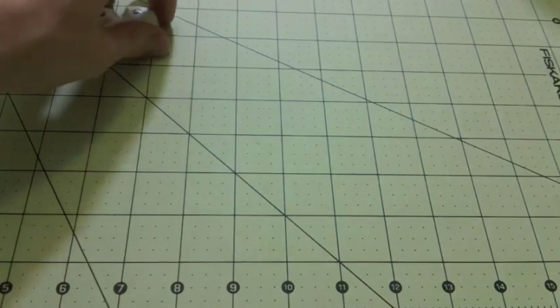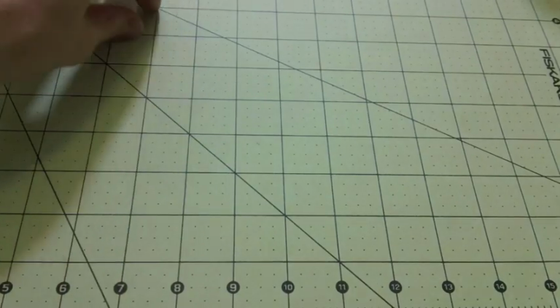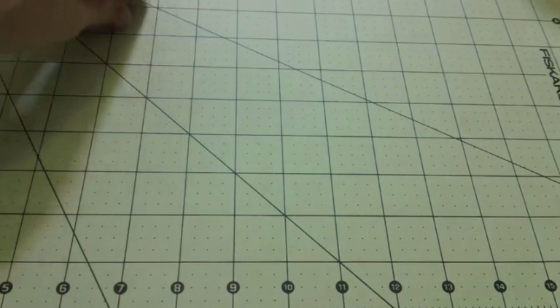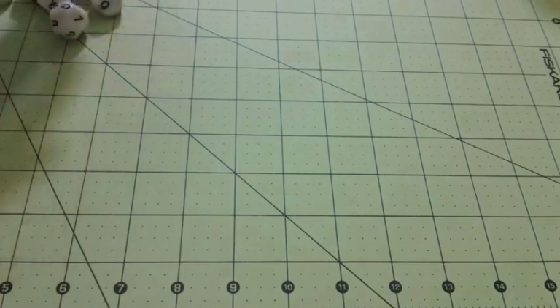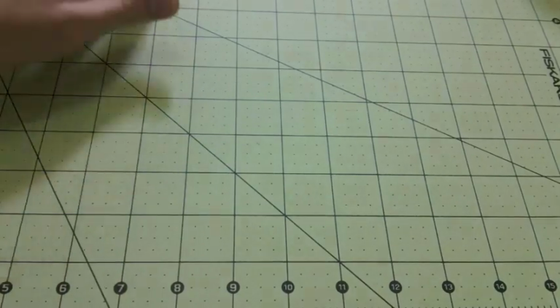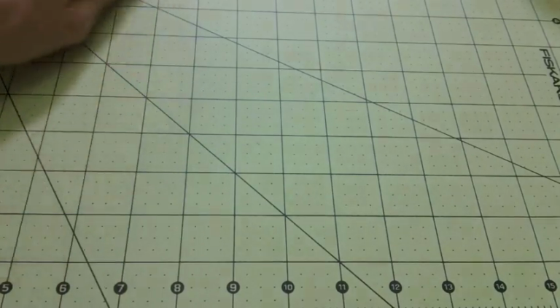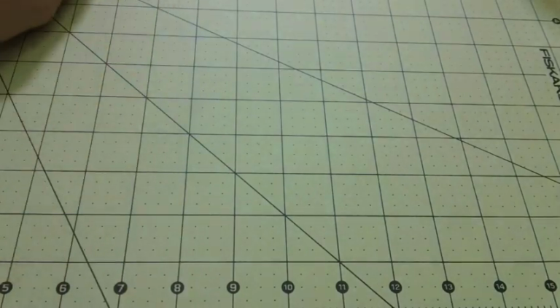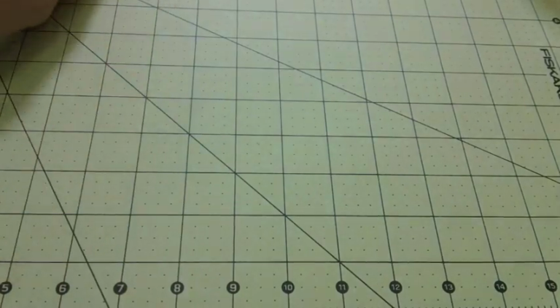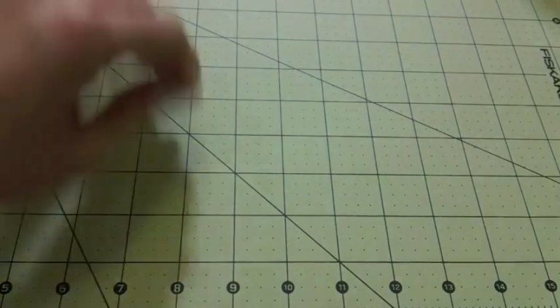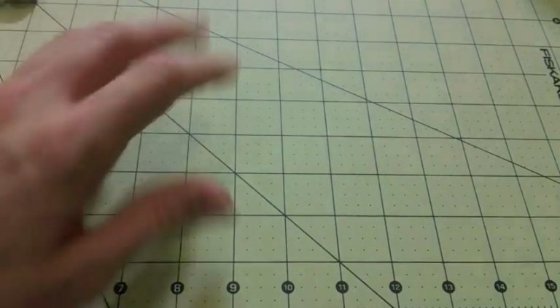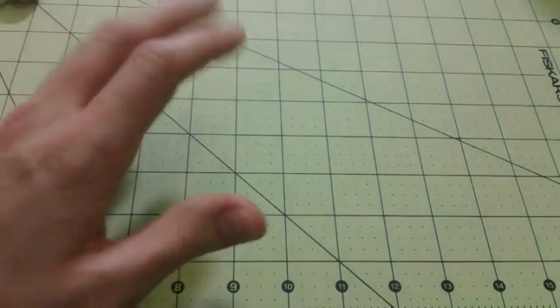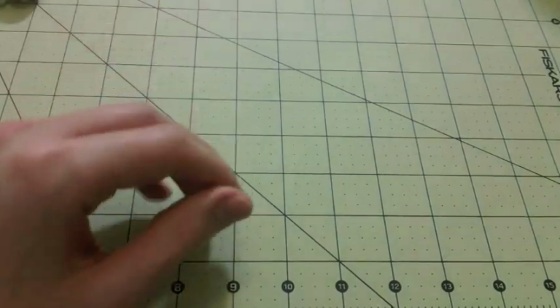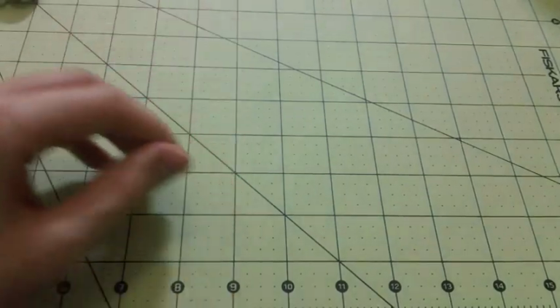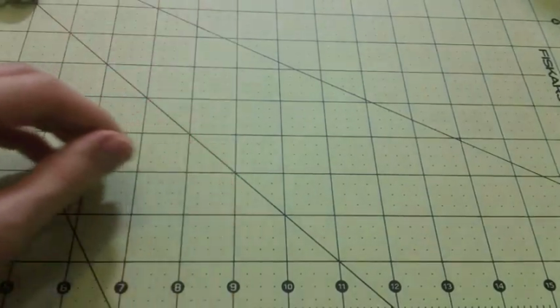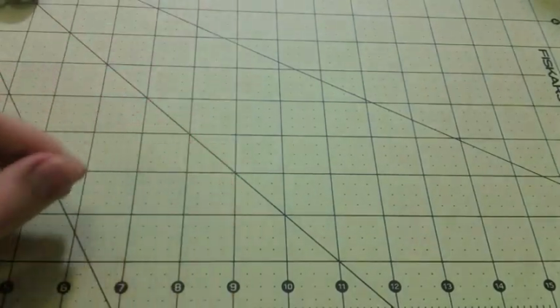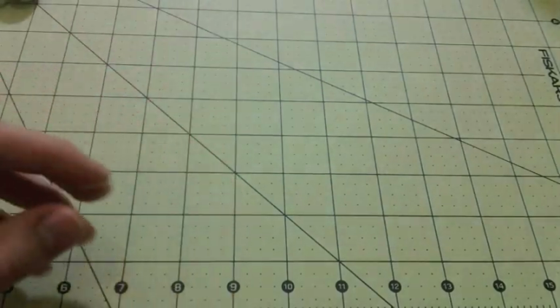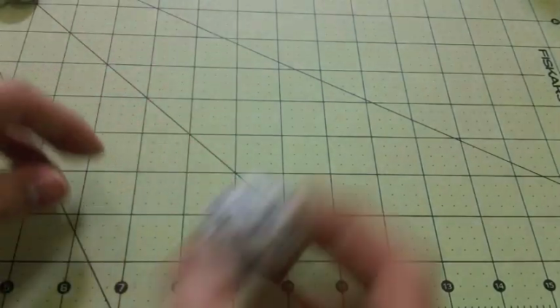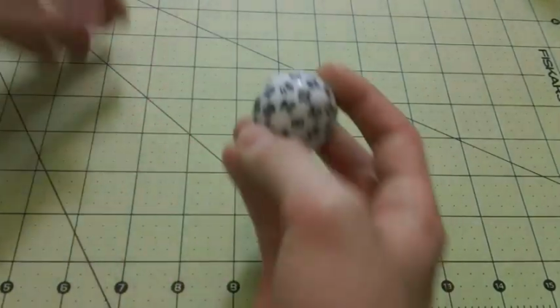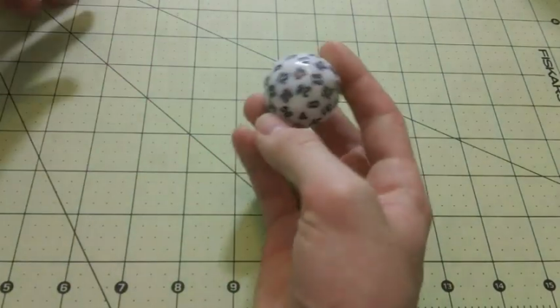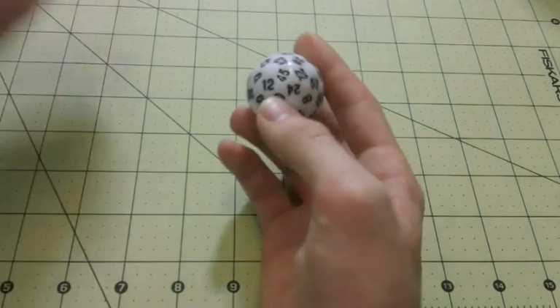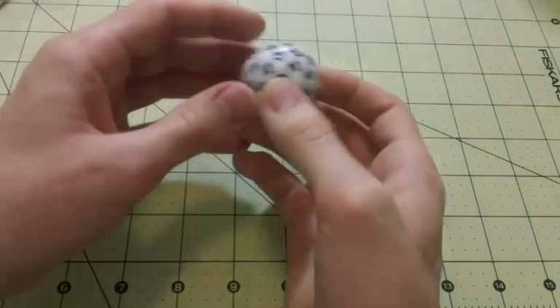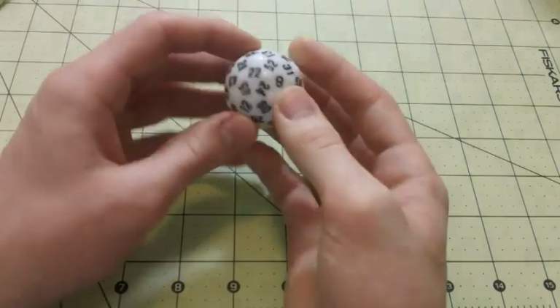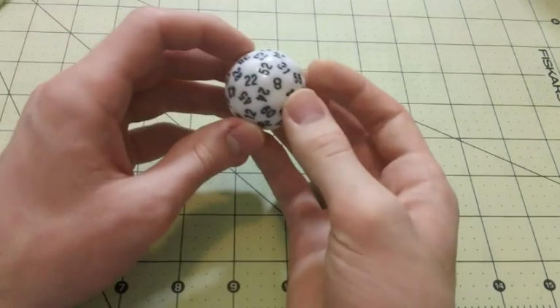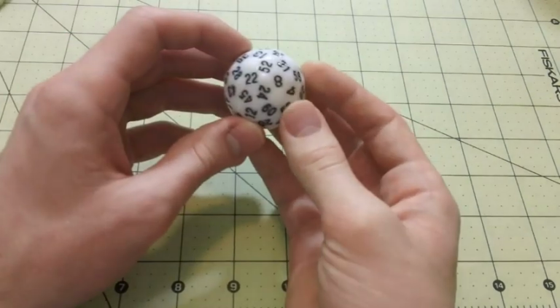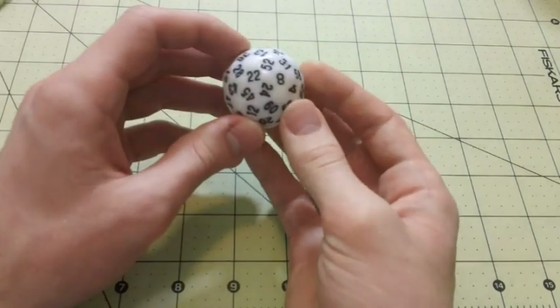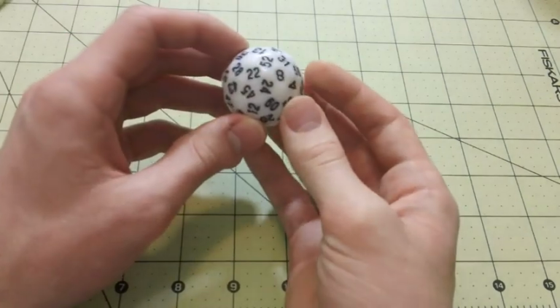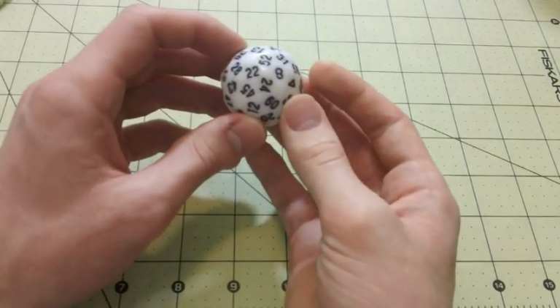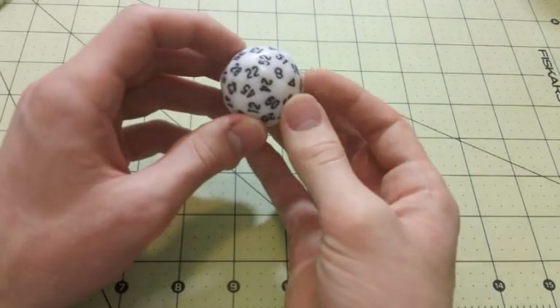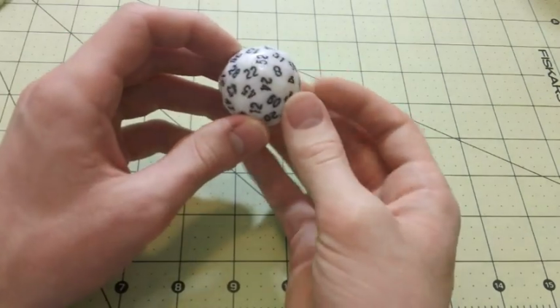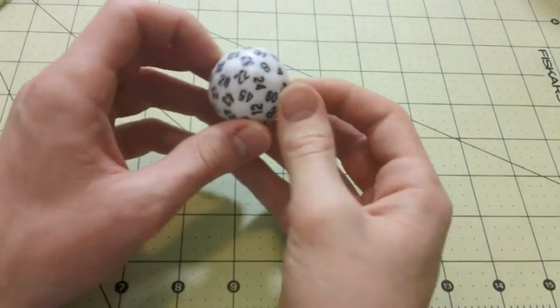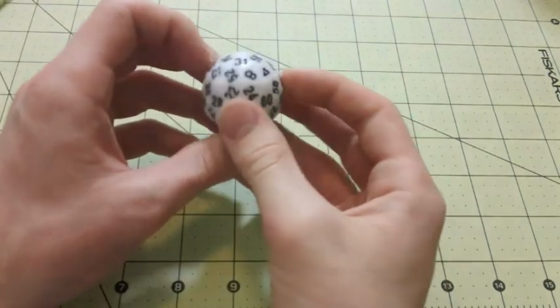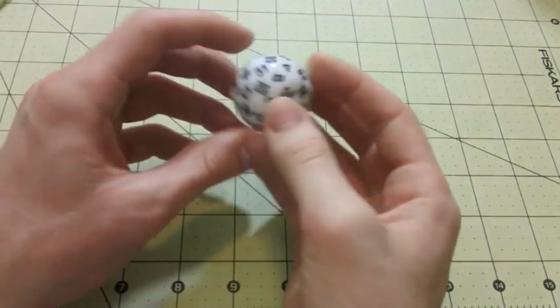They have another 7-sided die that's very similar to this one, except it has a pentagon instead of a triangle on the sides, and a couple of other styles like that. These ones are pretty interesting. Getting up a little bigger in the common range, you can get these — these are 60s.